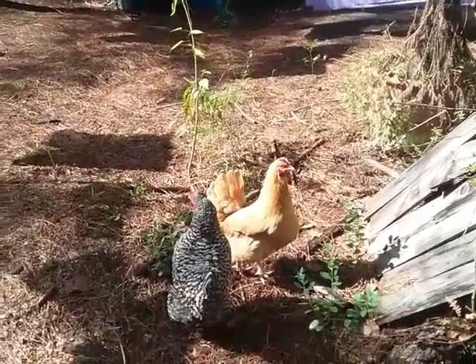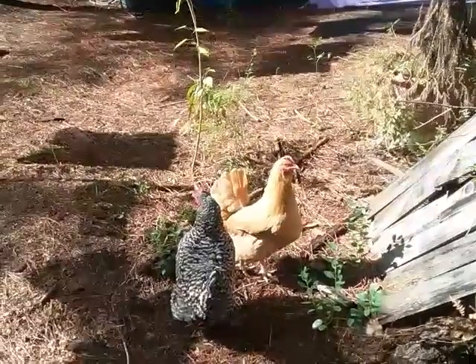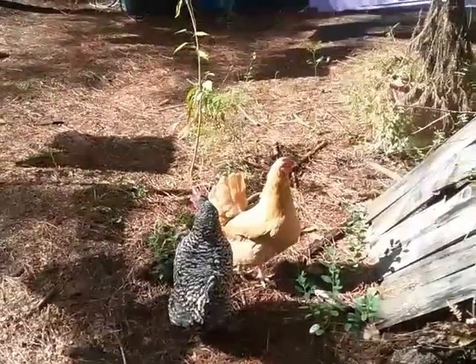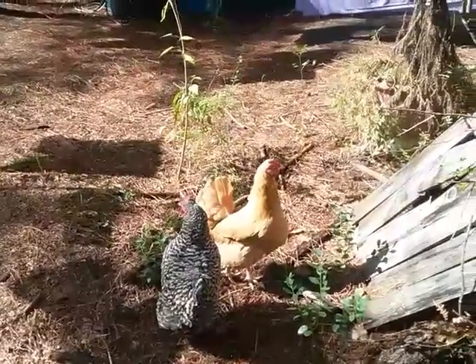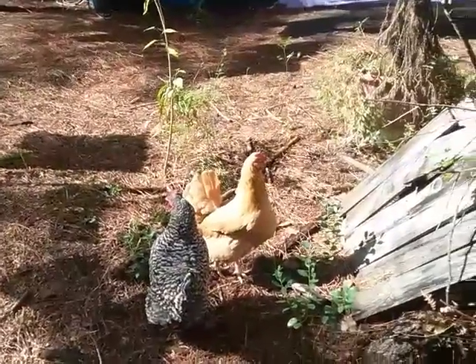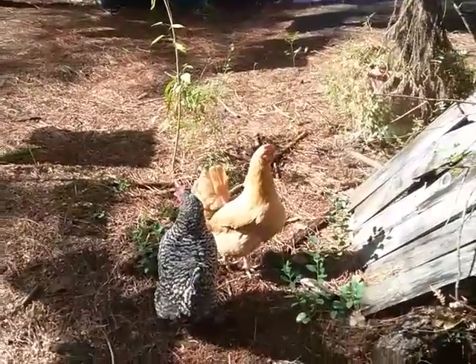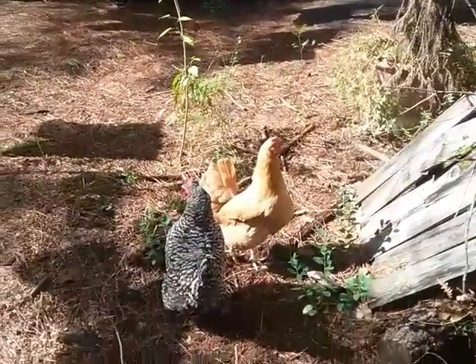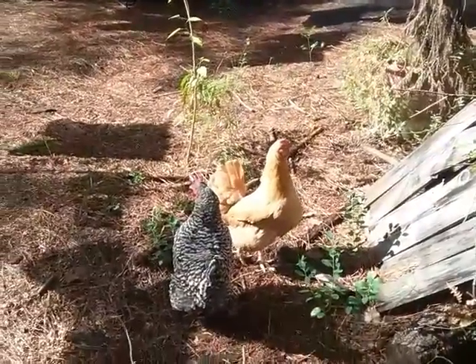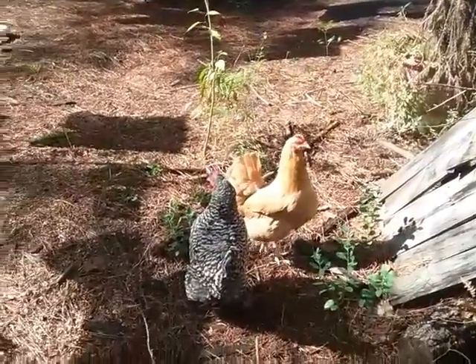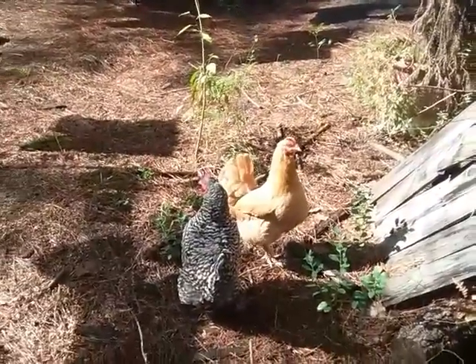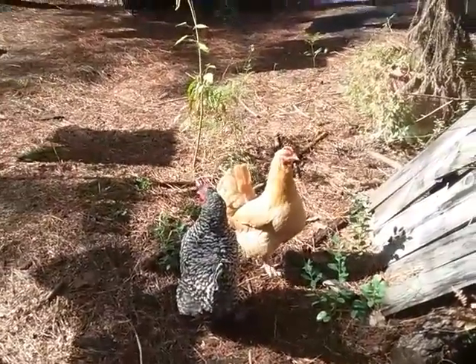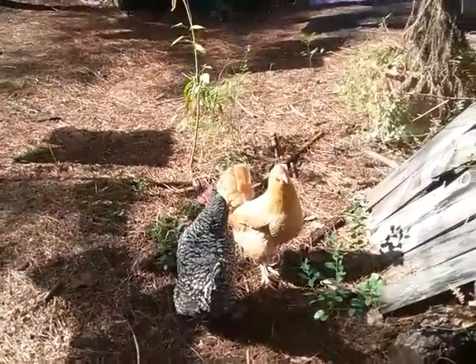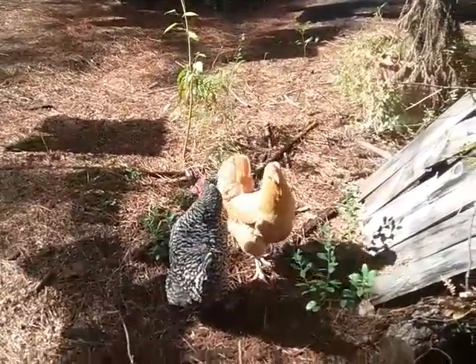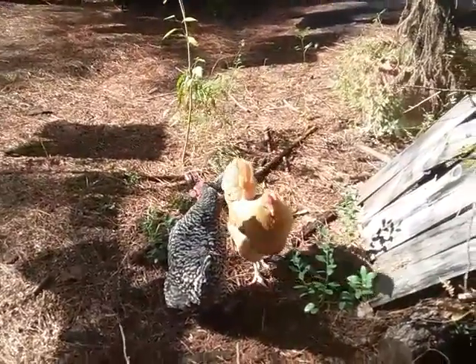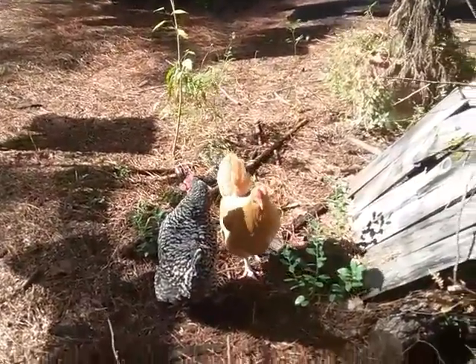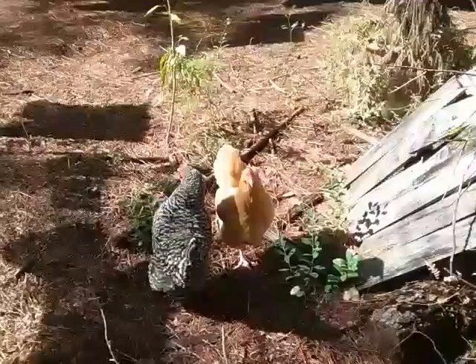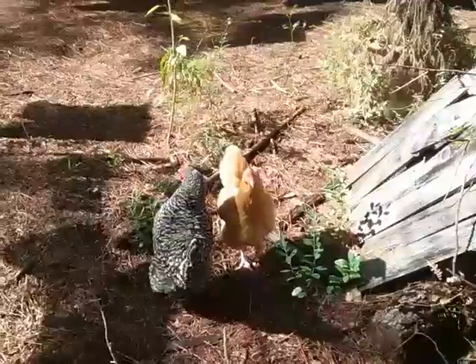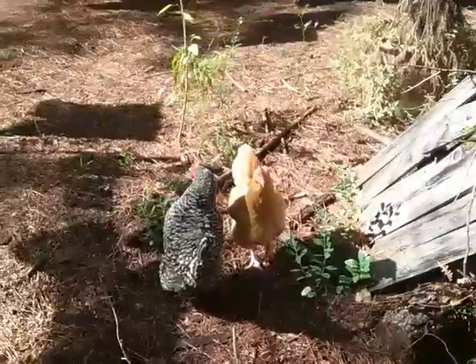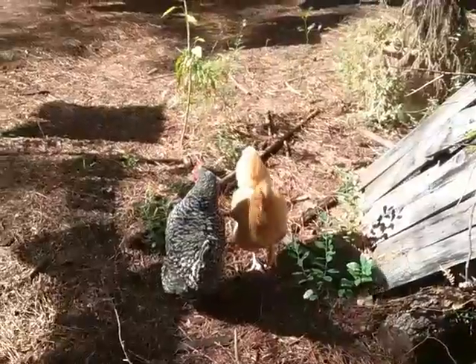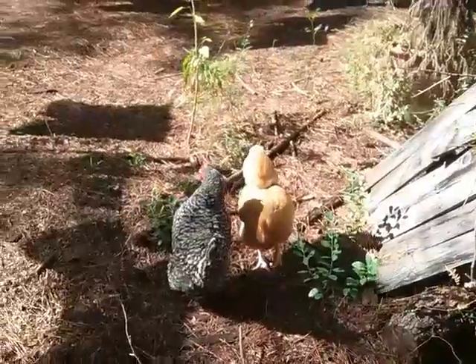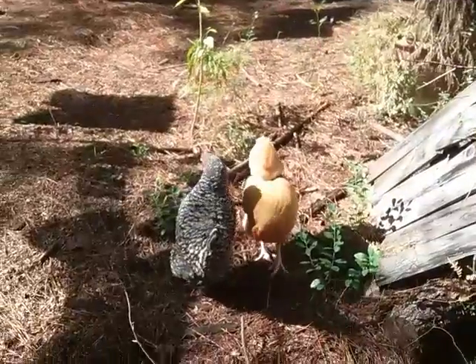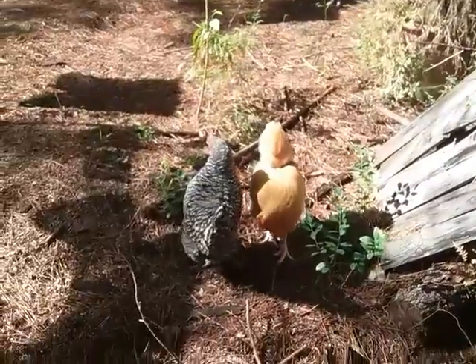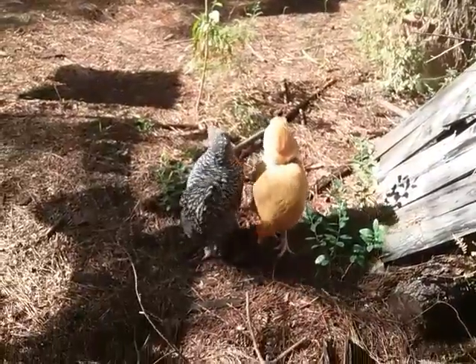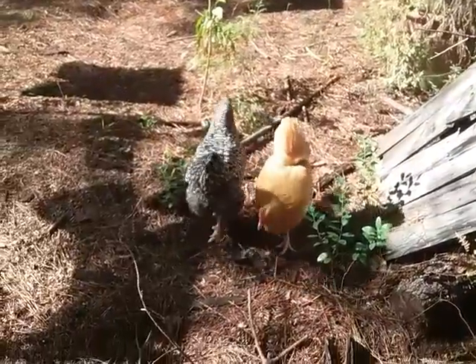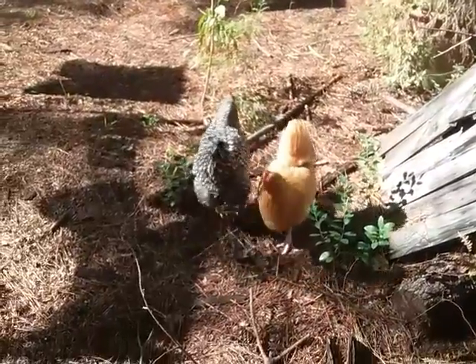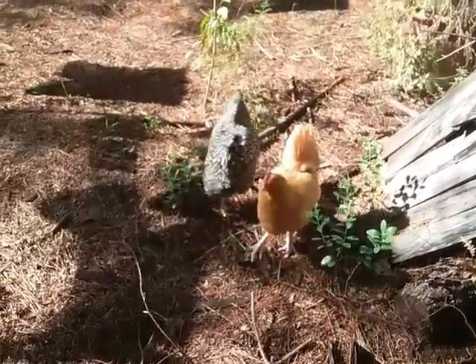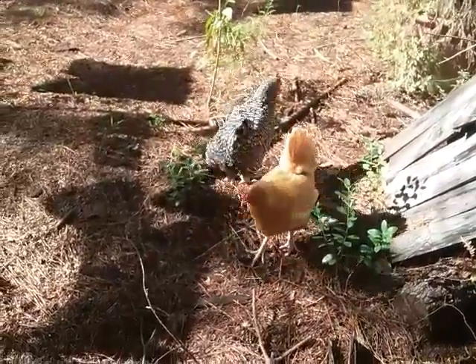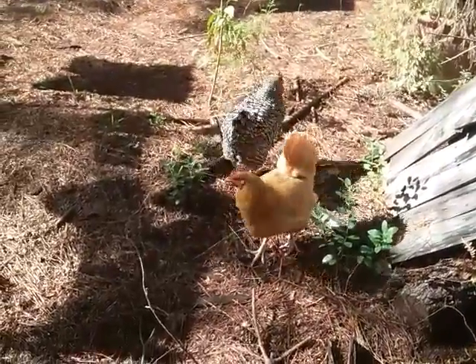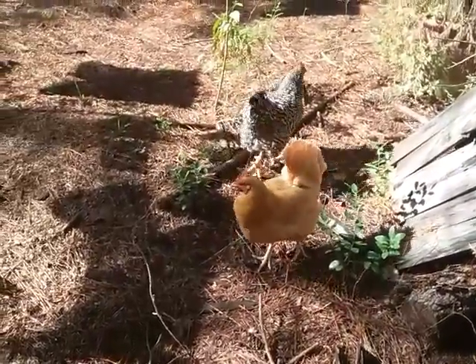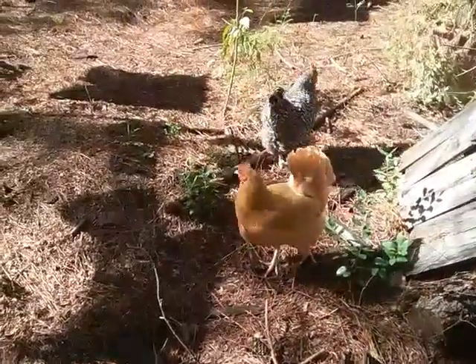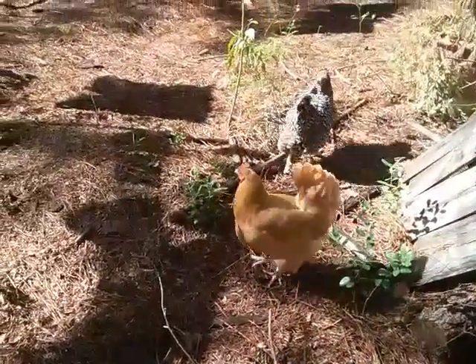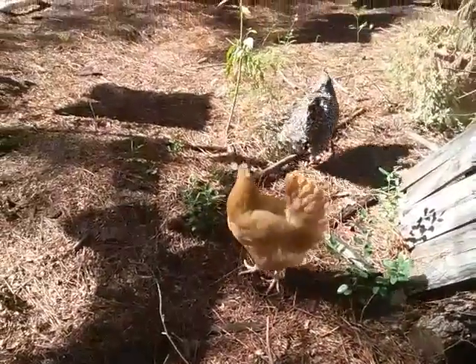Every time I put food out, I make sure she's in the area. Got to fatten you up, Red.